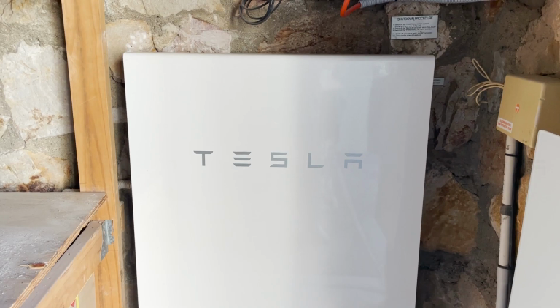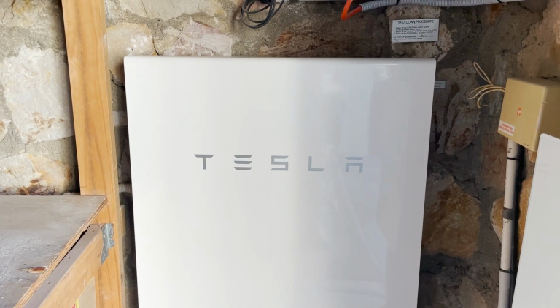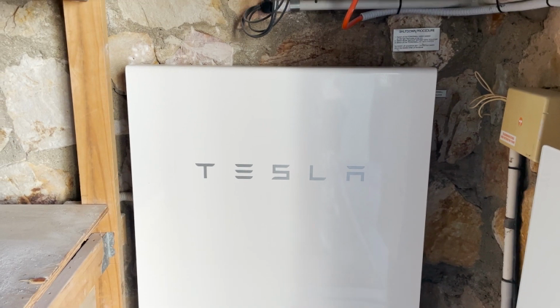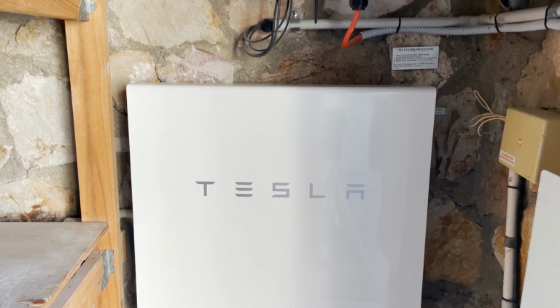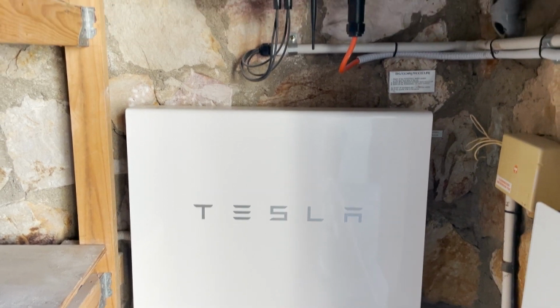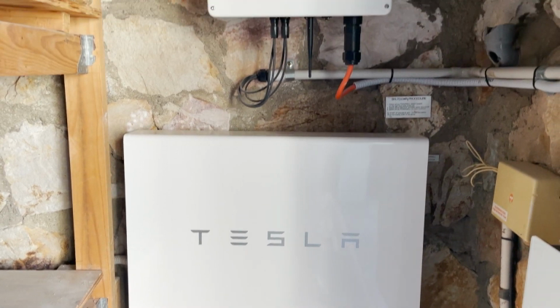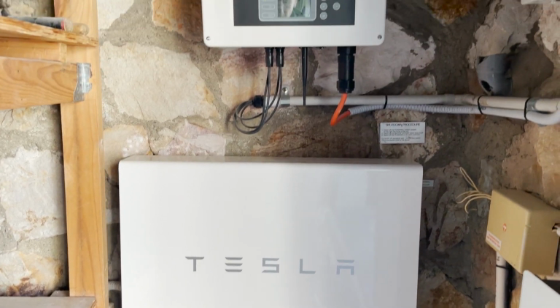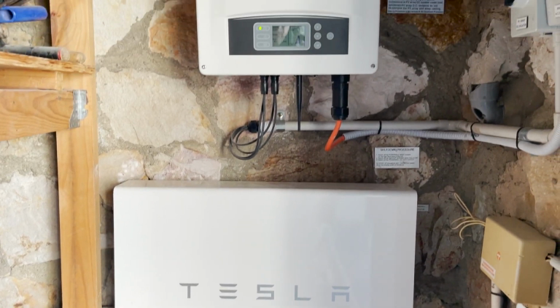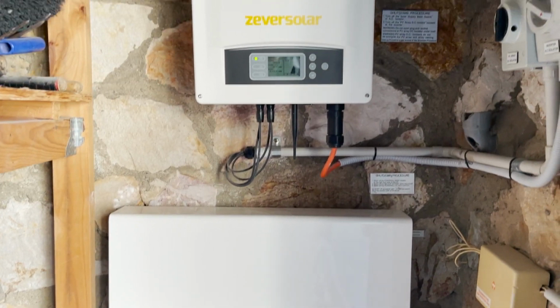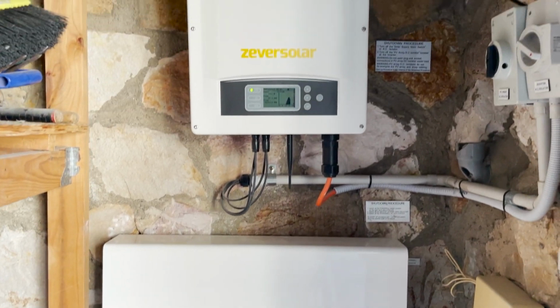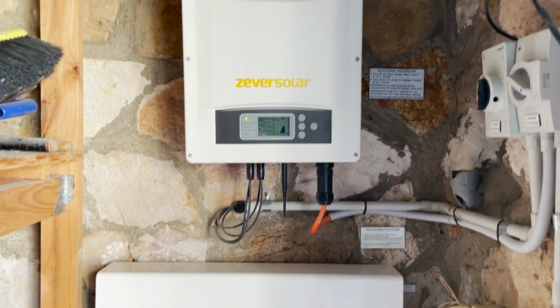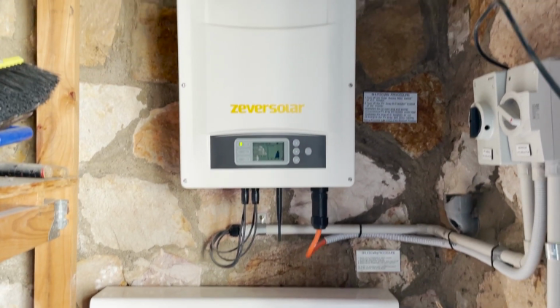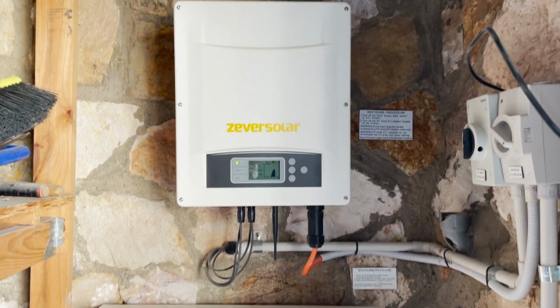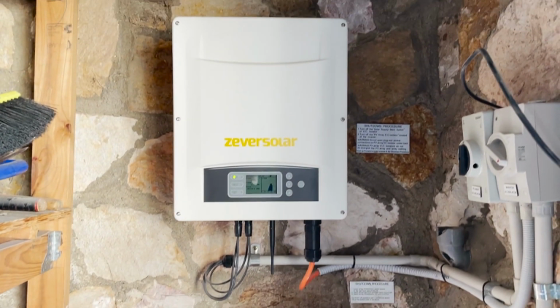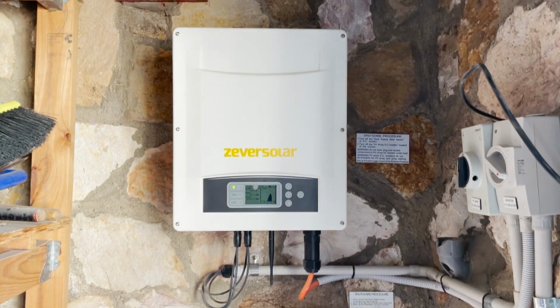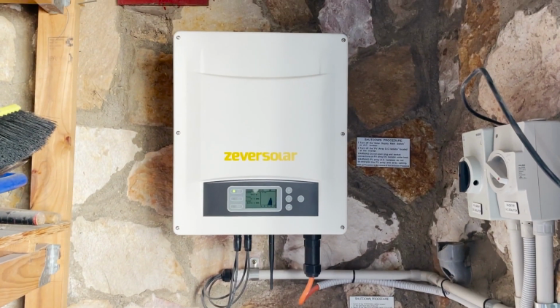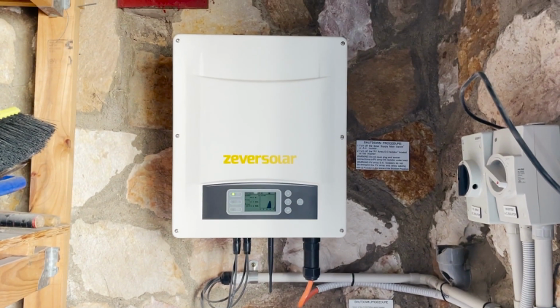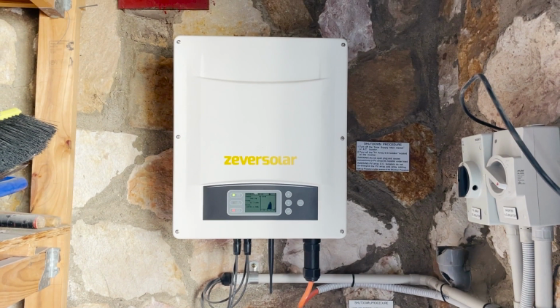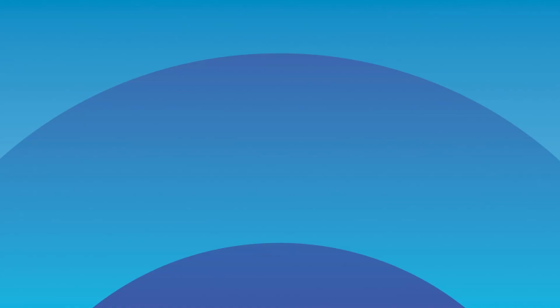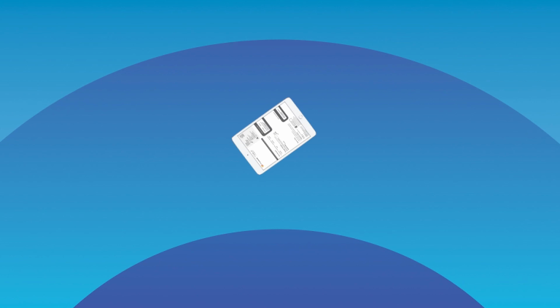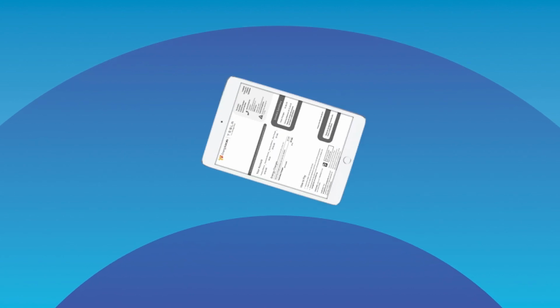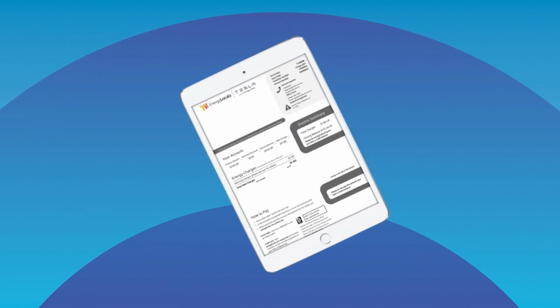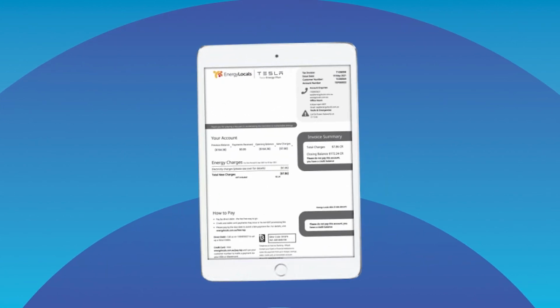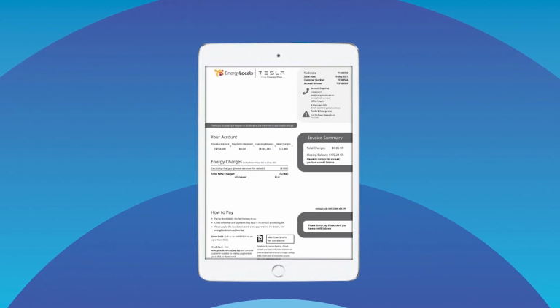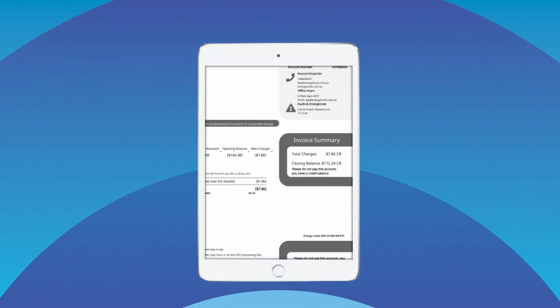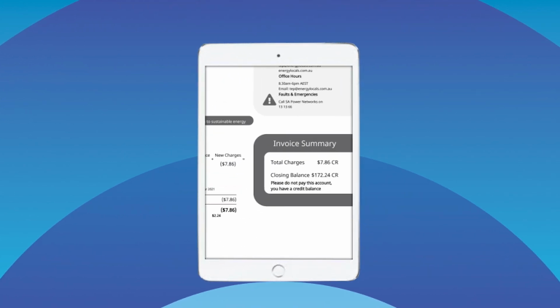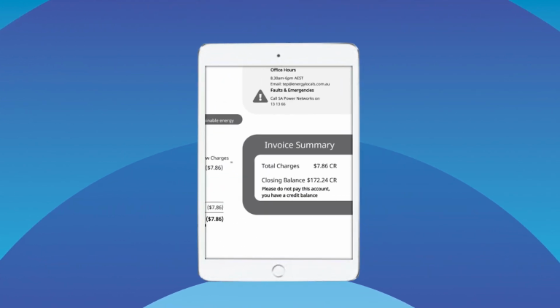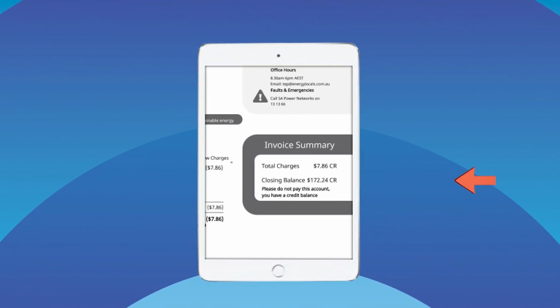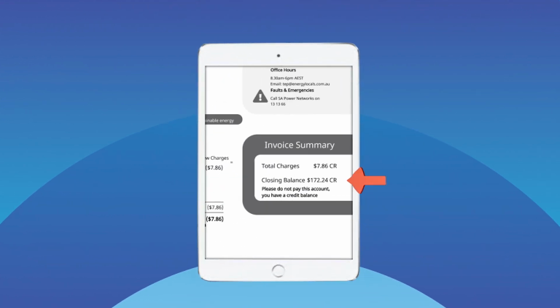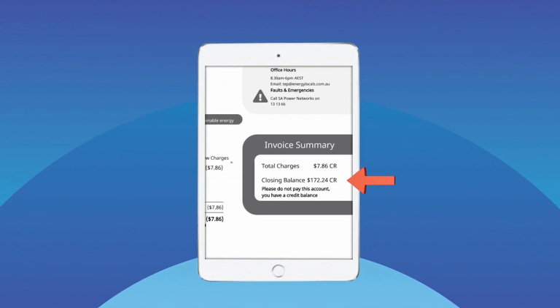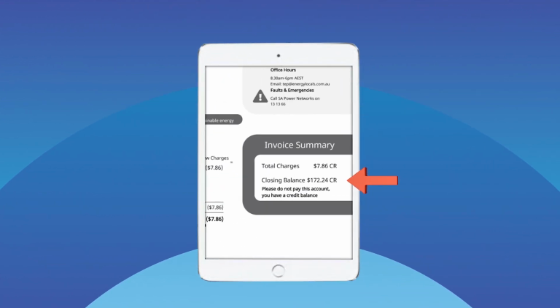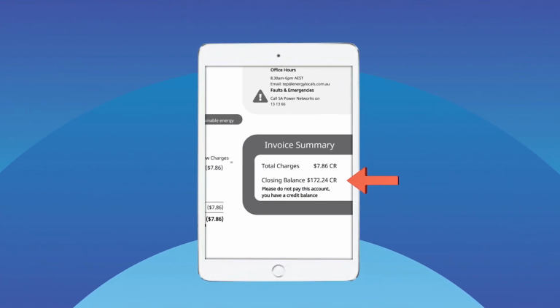The battery system has been in for one year and we went from those bills to the point where we were actually in credit.